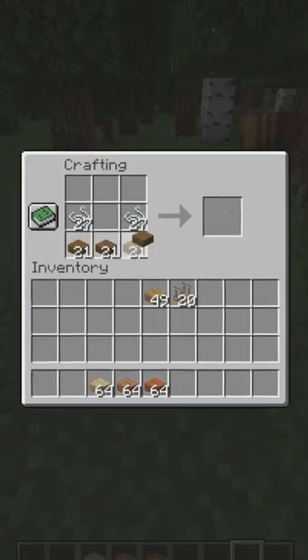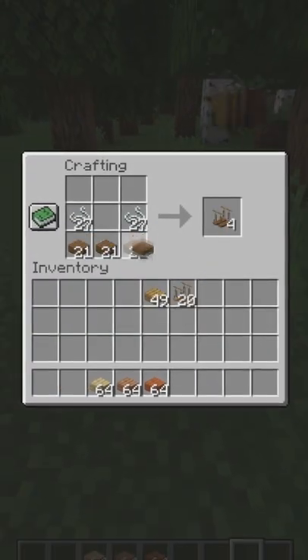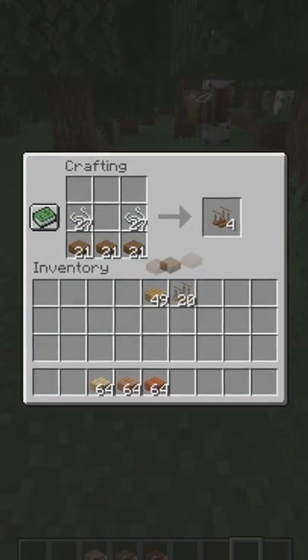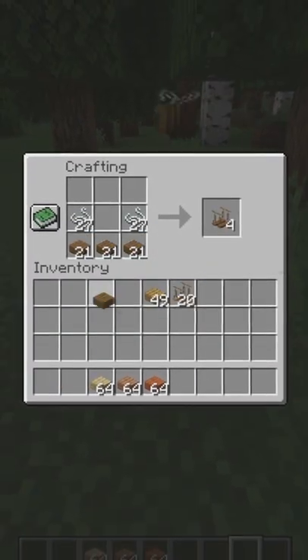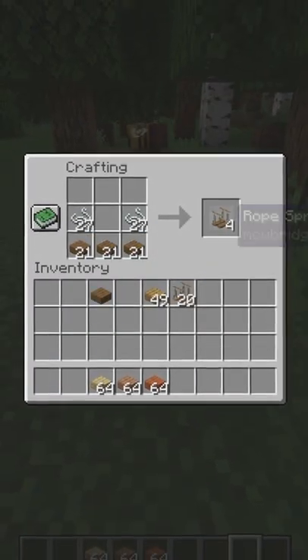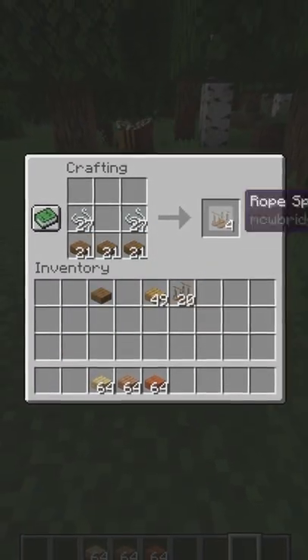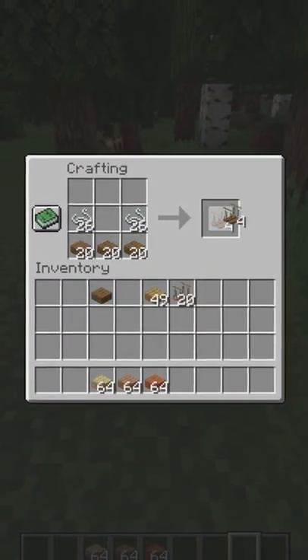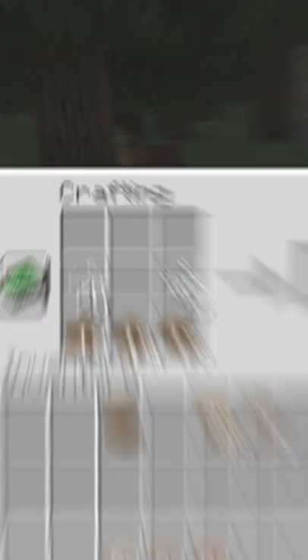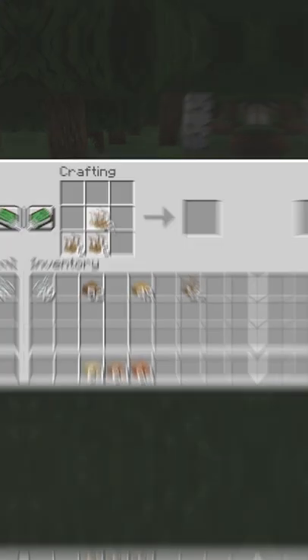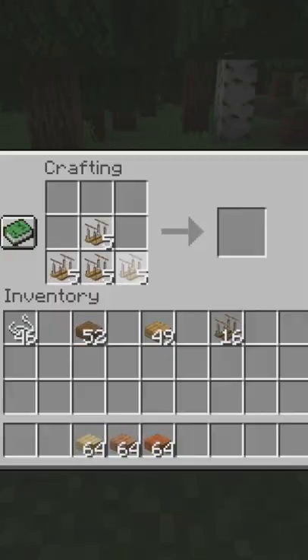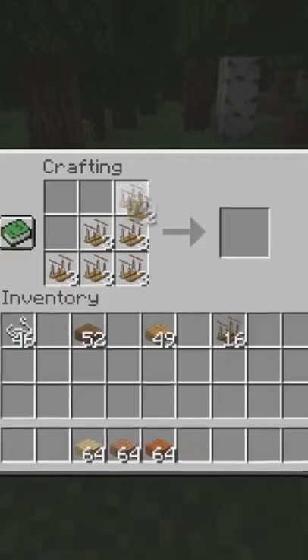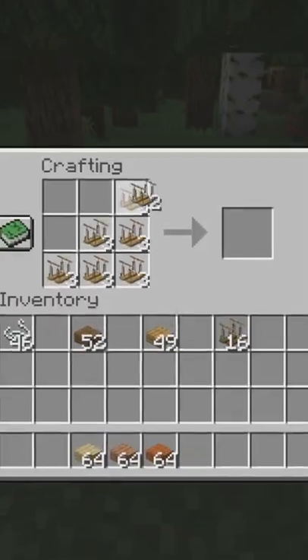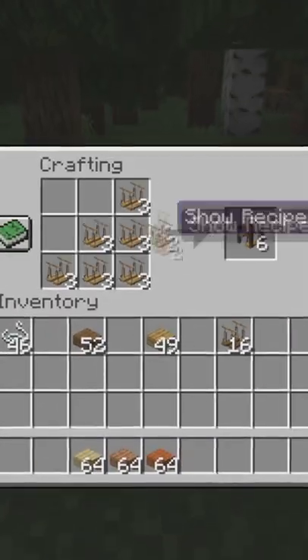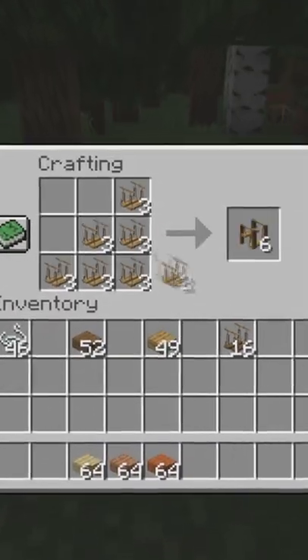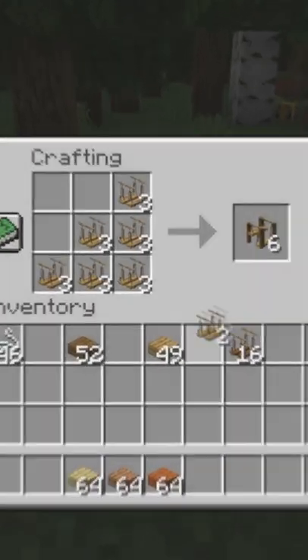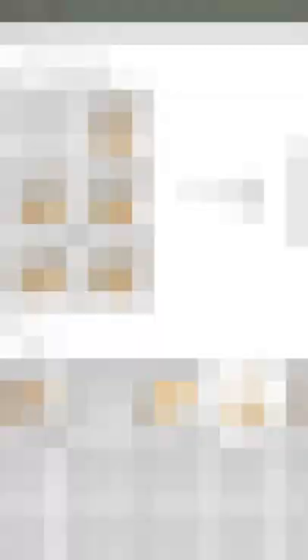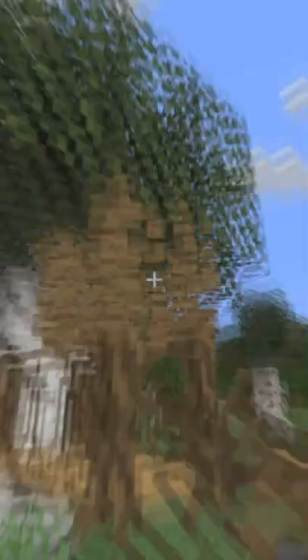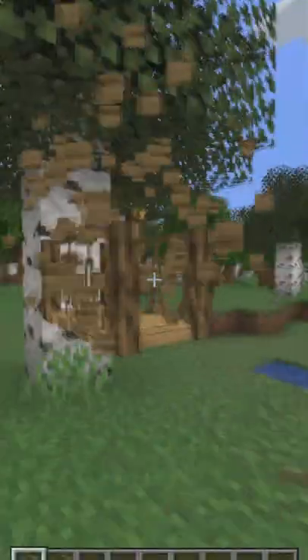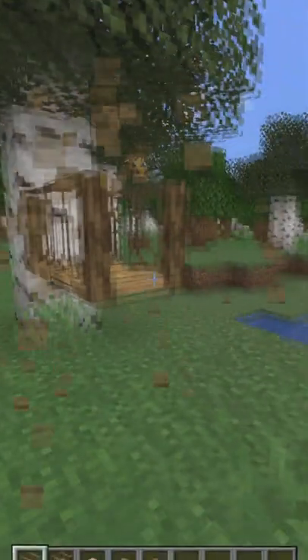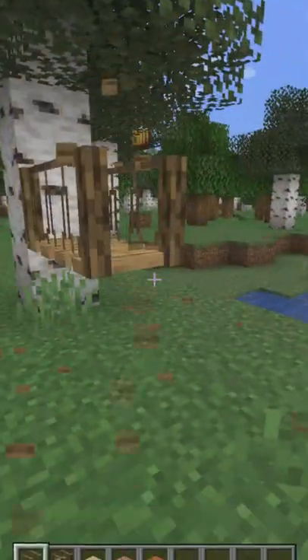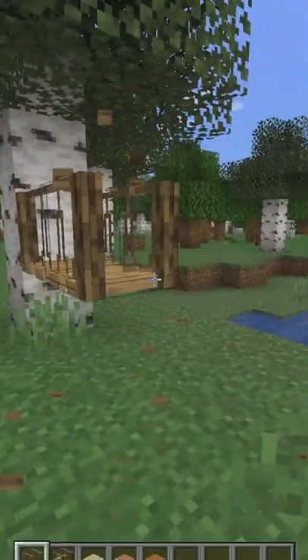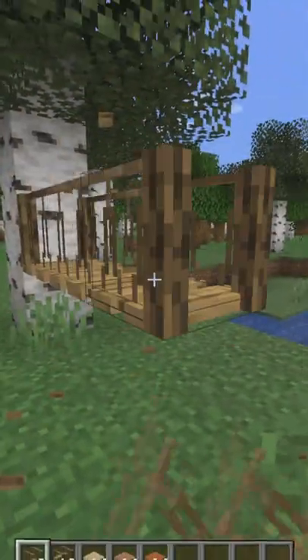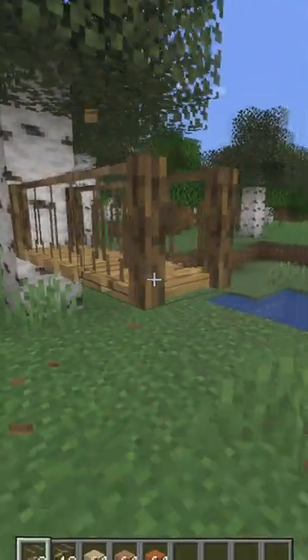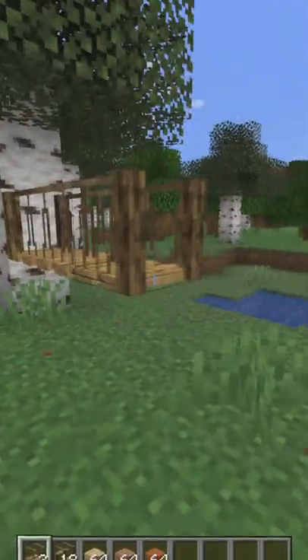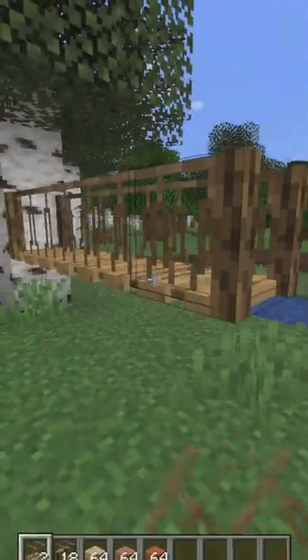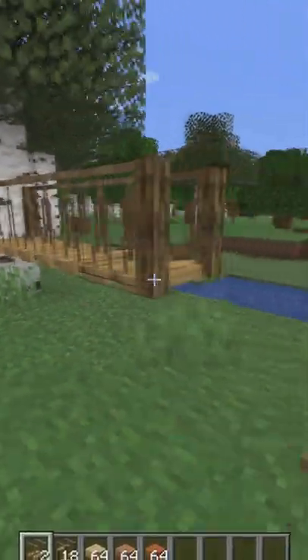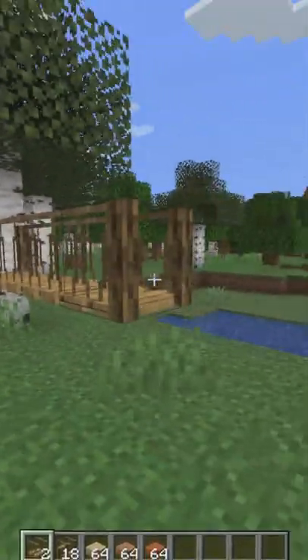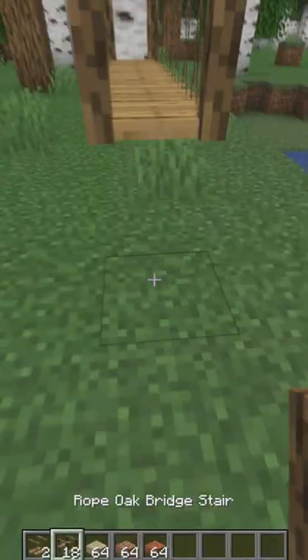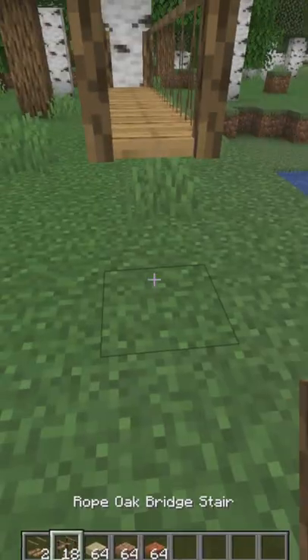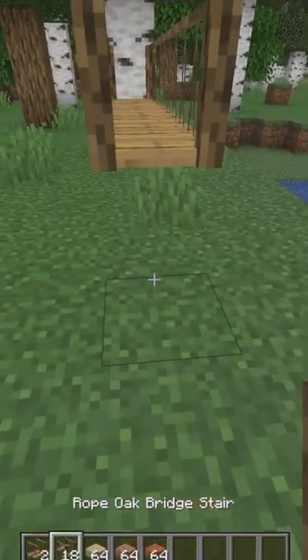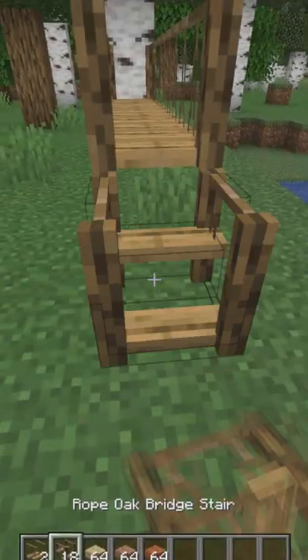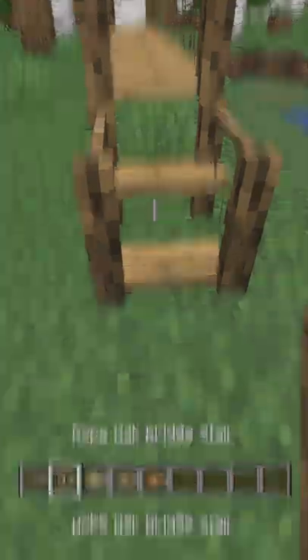As you can see, it works with four types, and this is how you can craft stairs. You can put bridges next to each other, and the stairs as well.